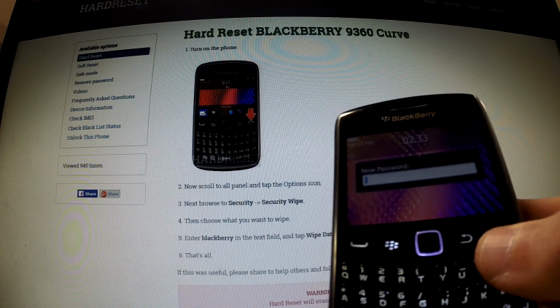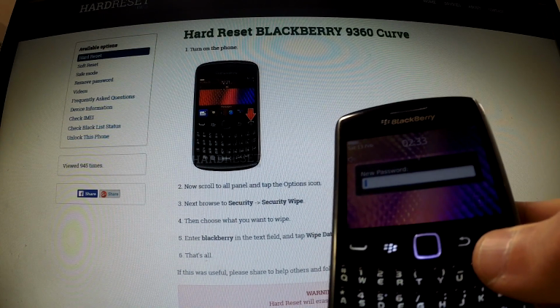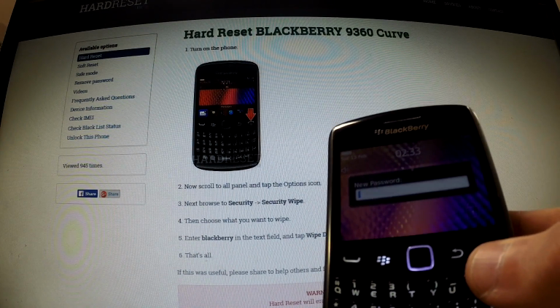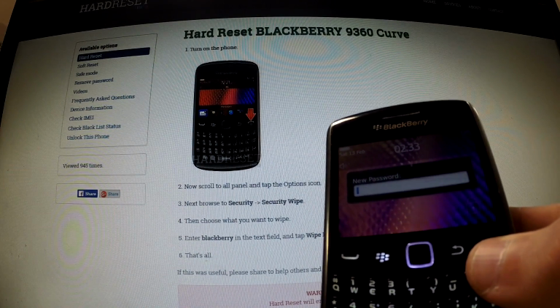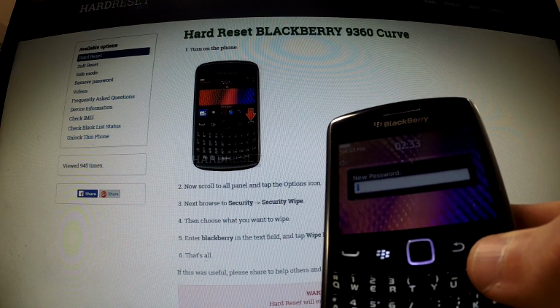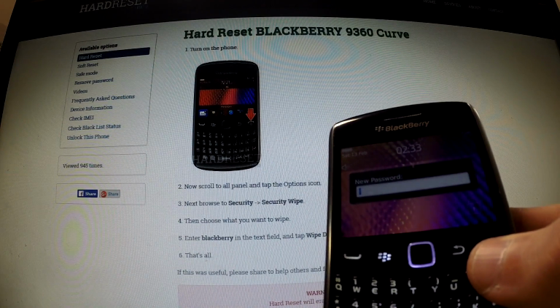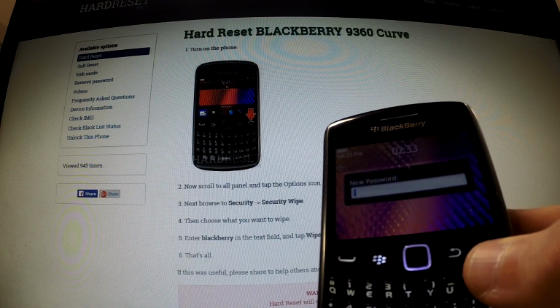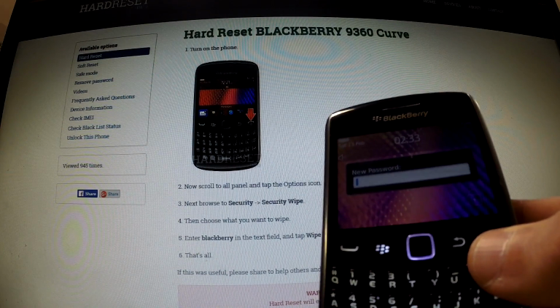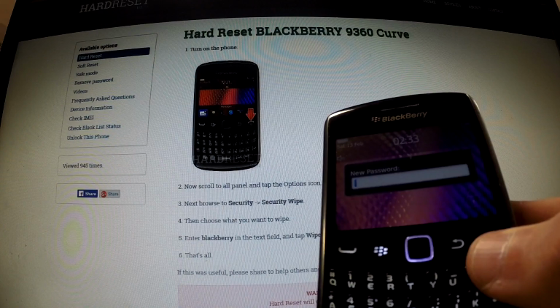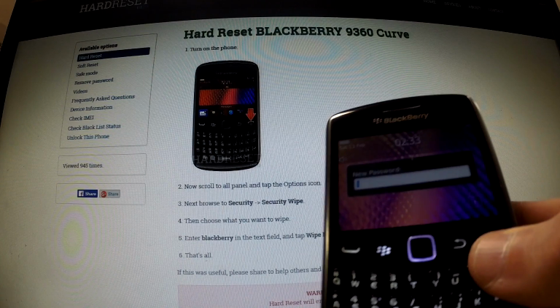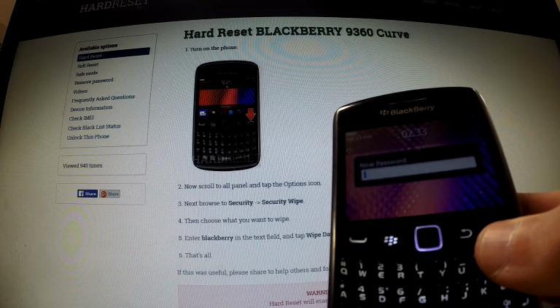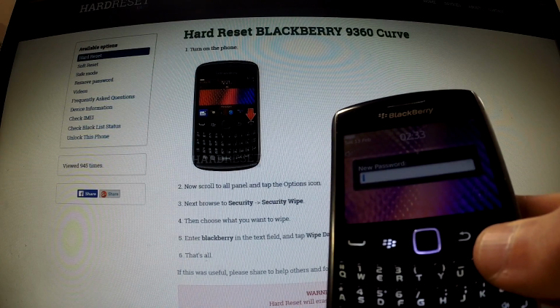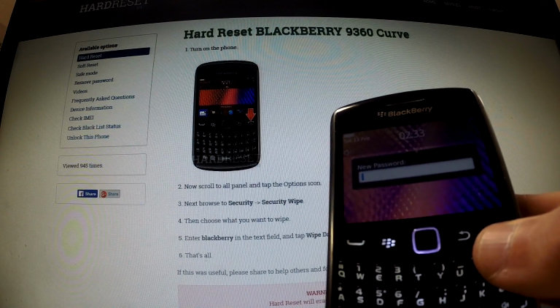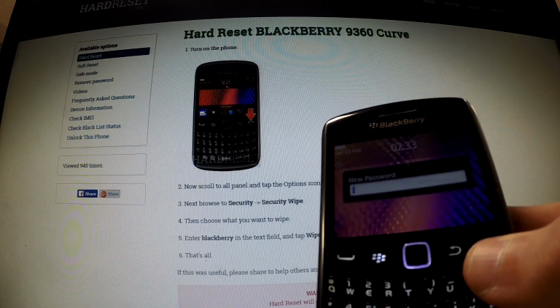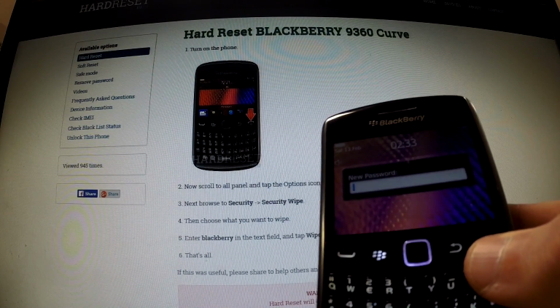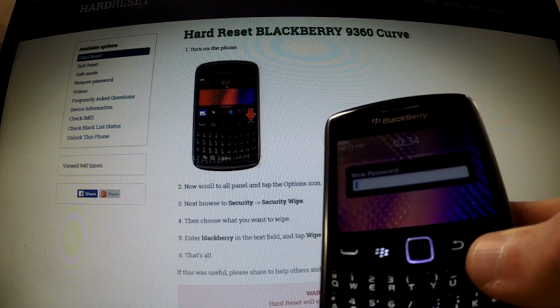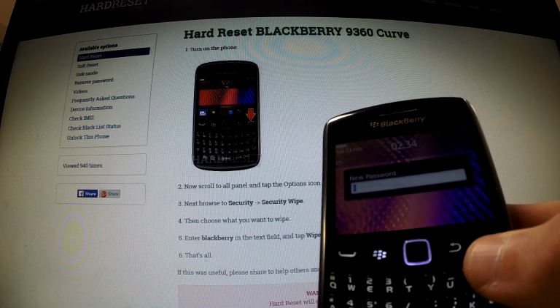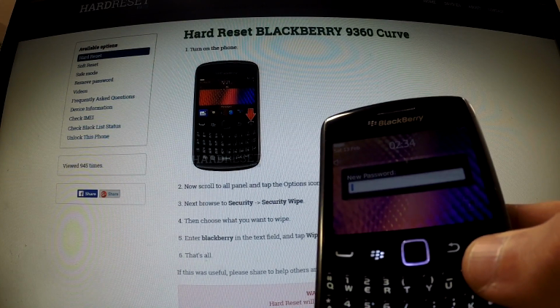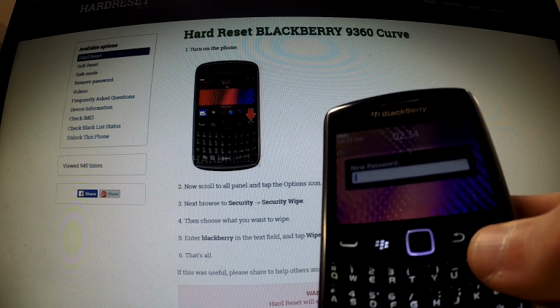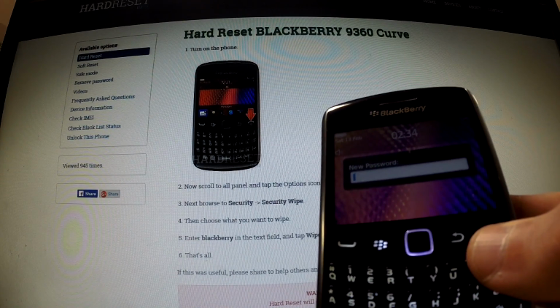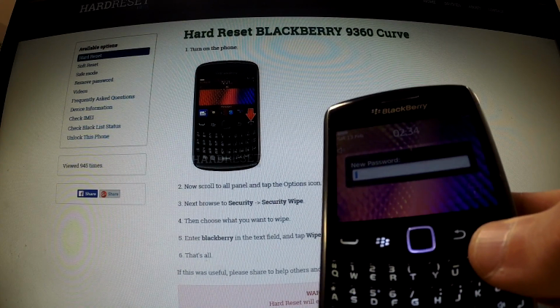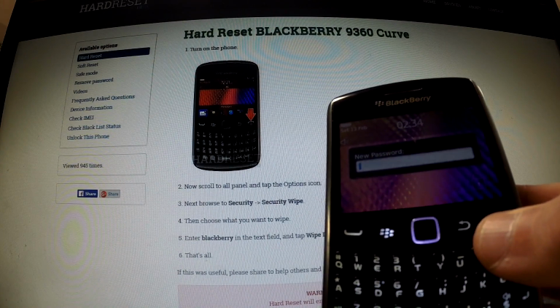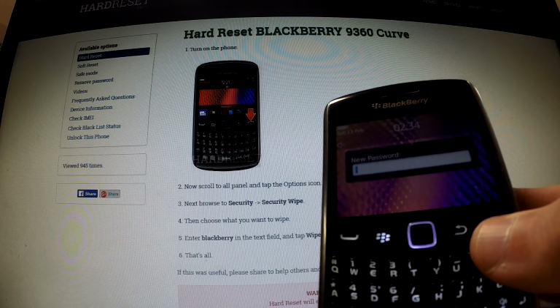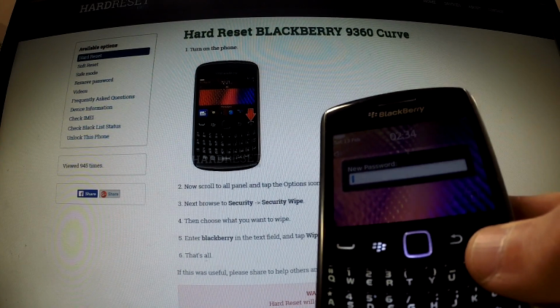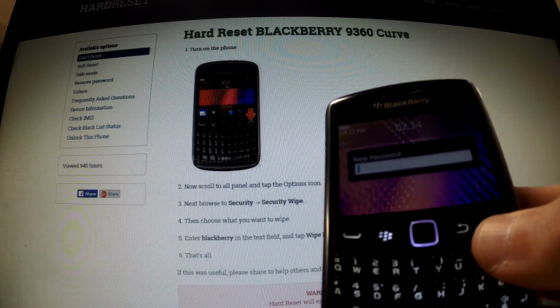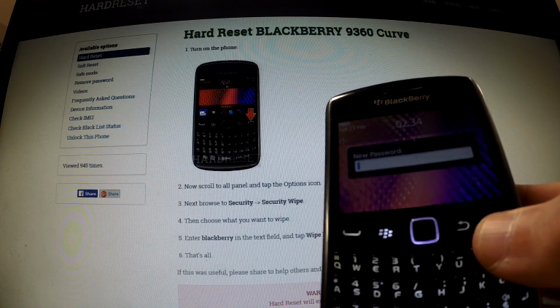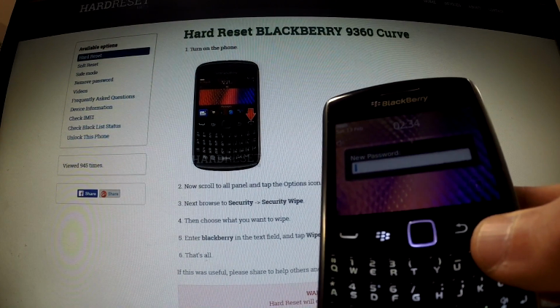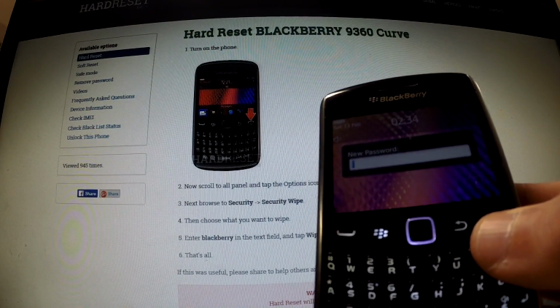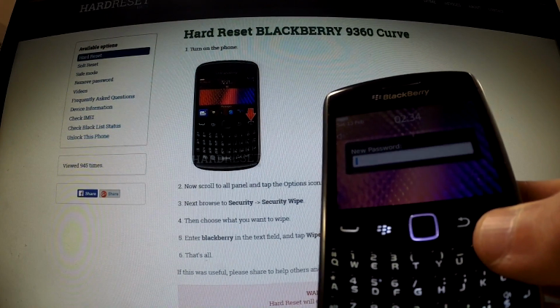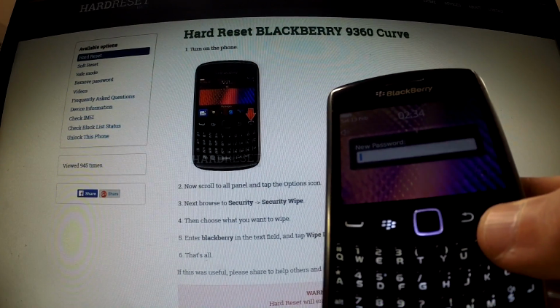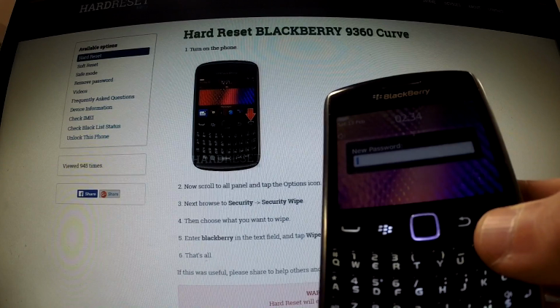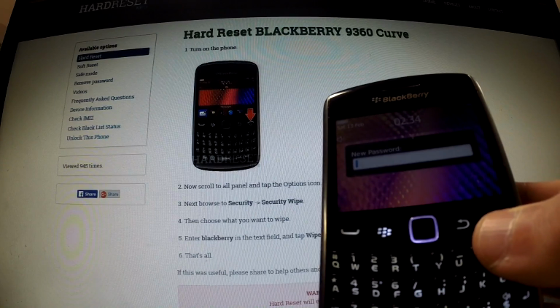Excellent, the whole reset operation has just been completed — the BlackBerry's password has just been erased. Thank you for watching.